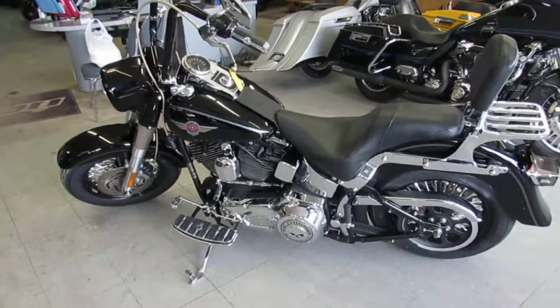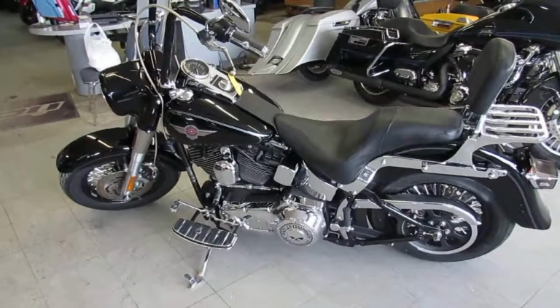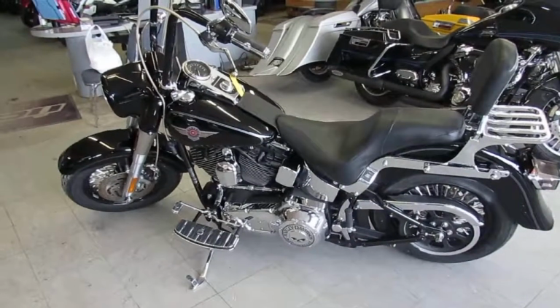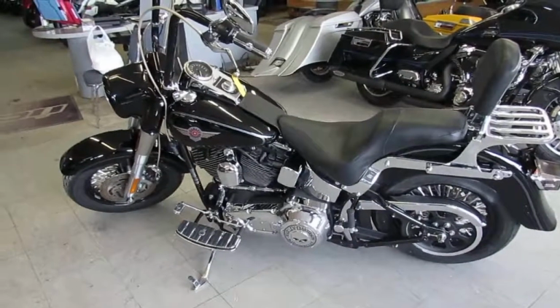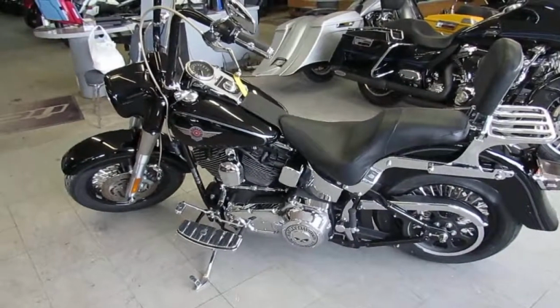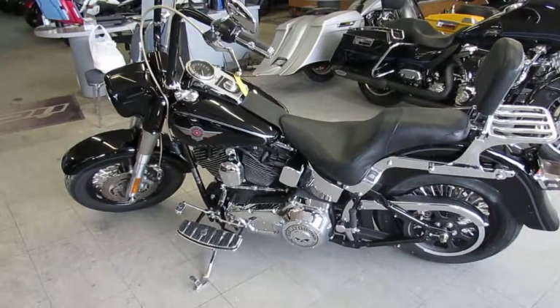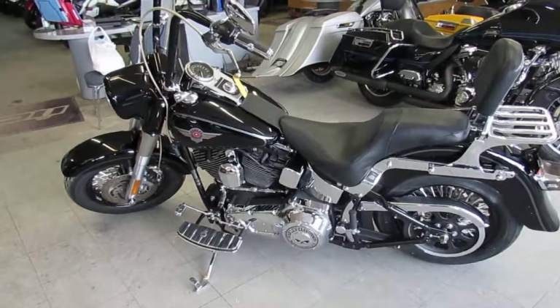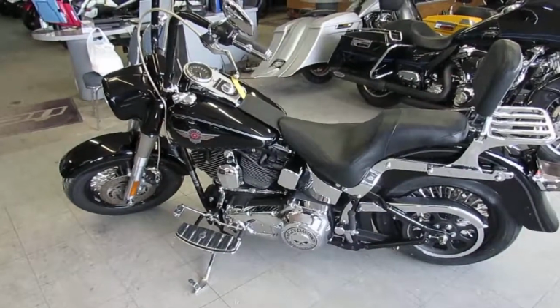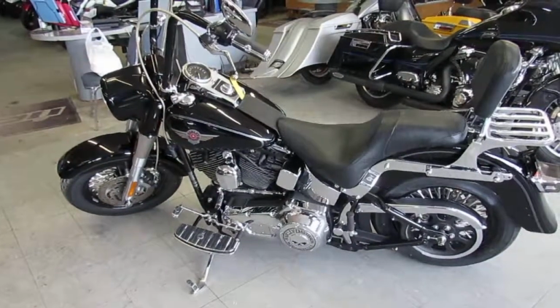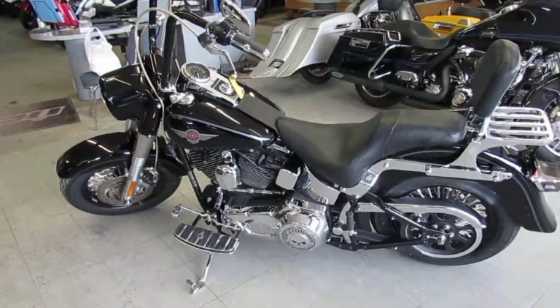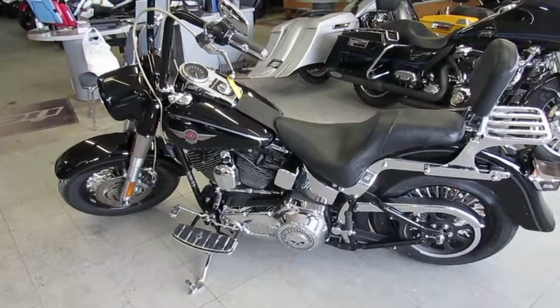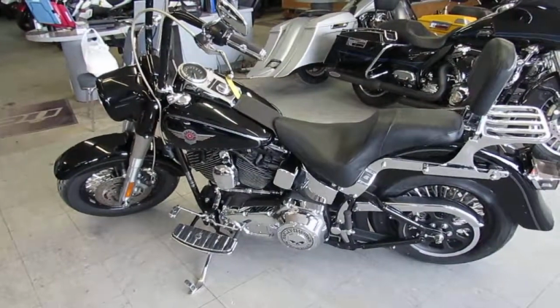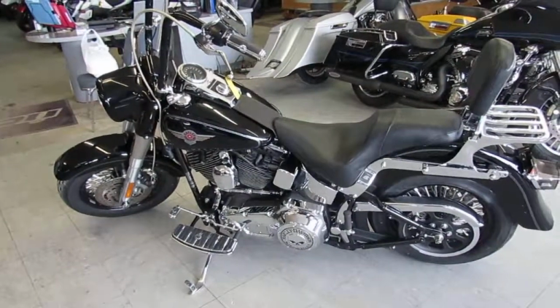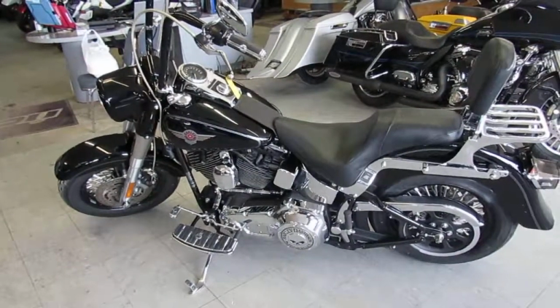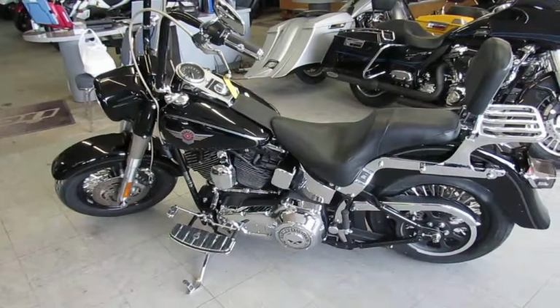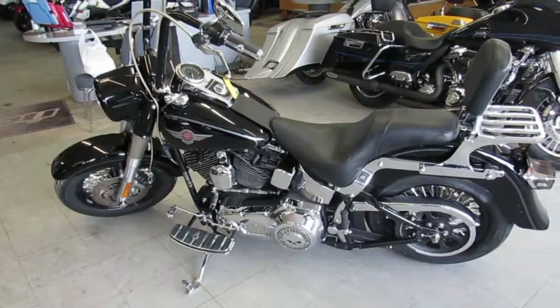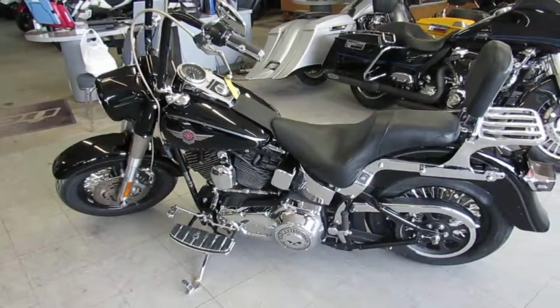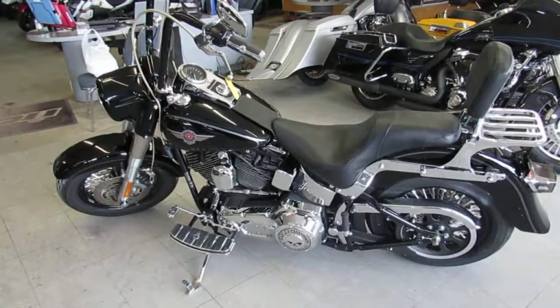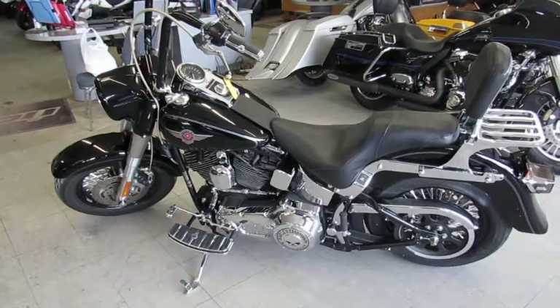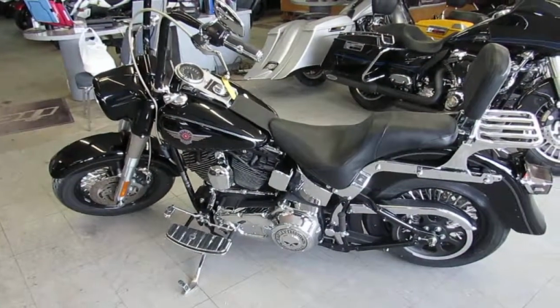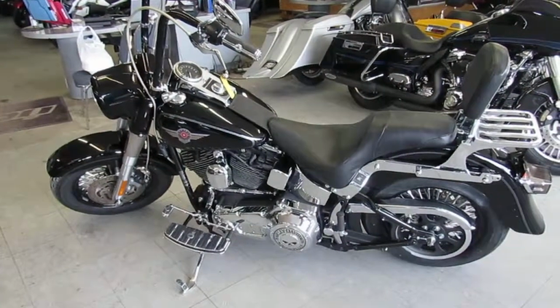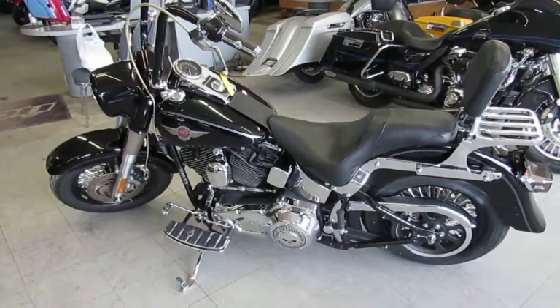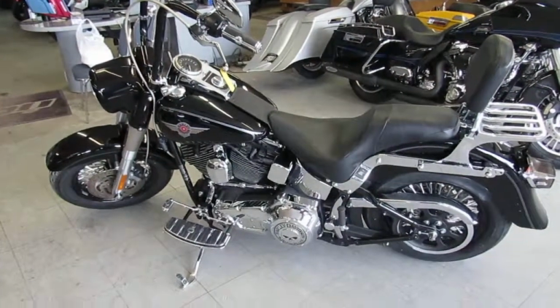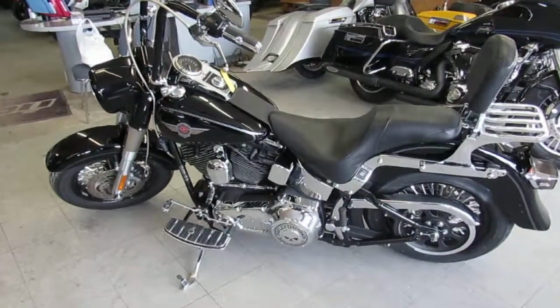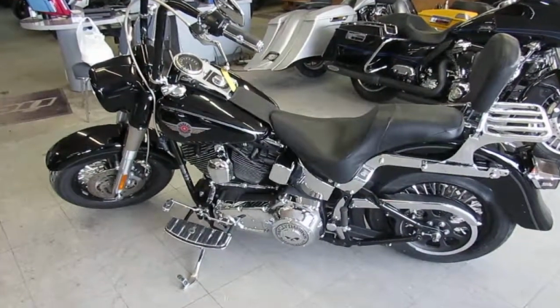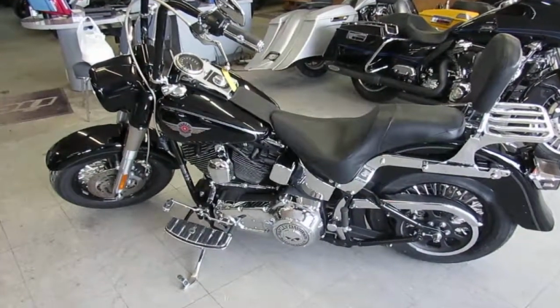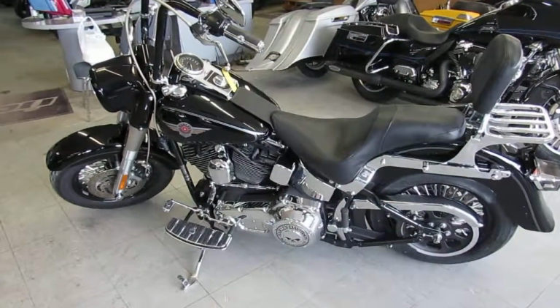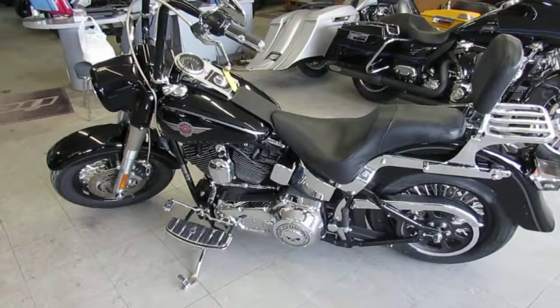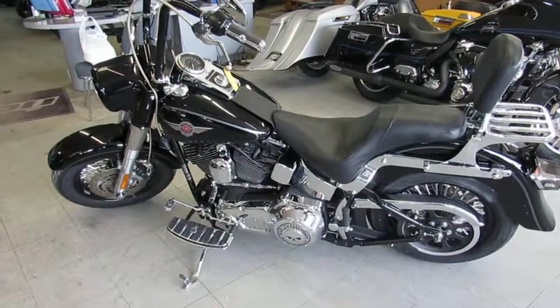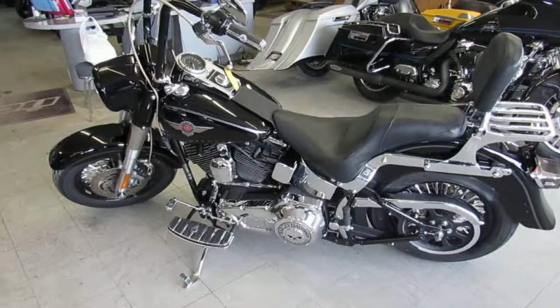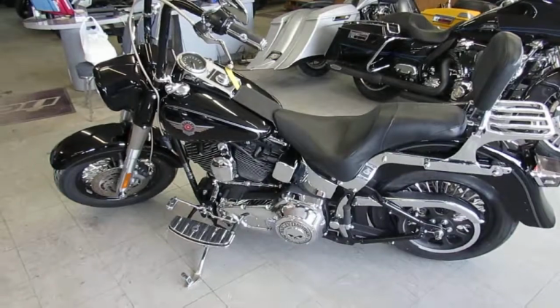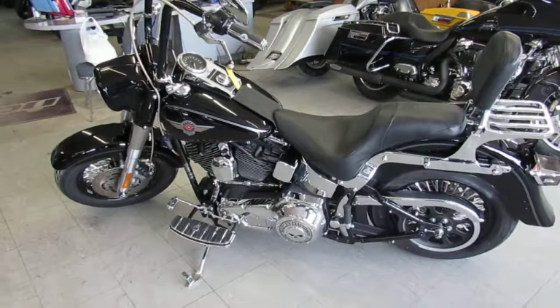Keep an eye on our website — it's approvalpowersports.com. We got guaranteed financing and we got a ton of bikes.